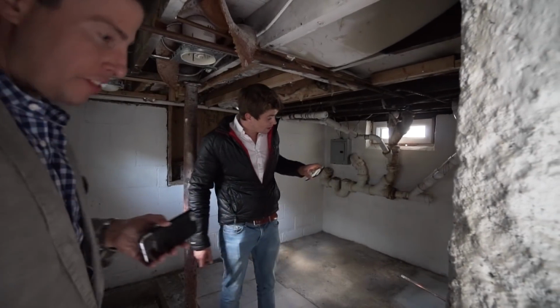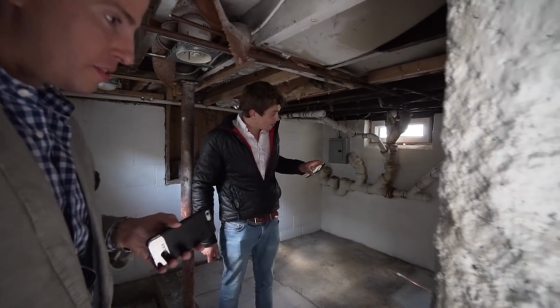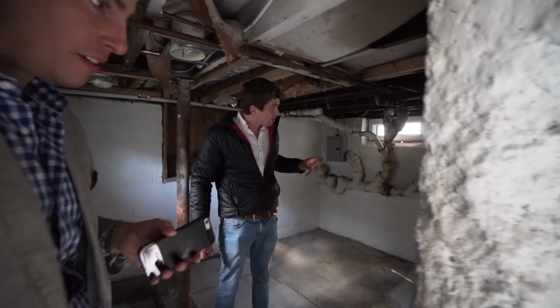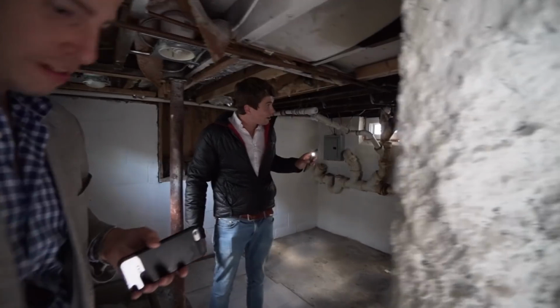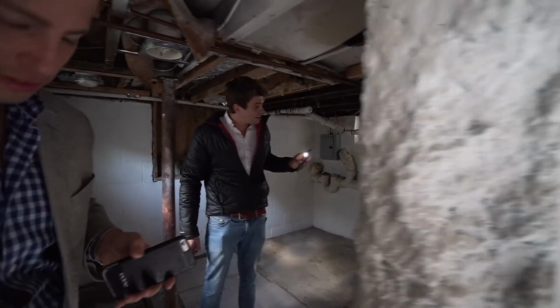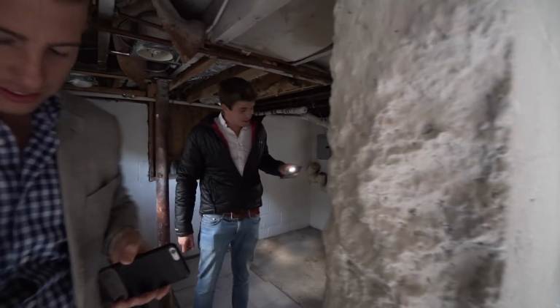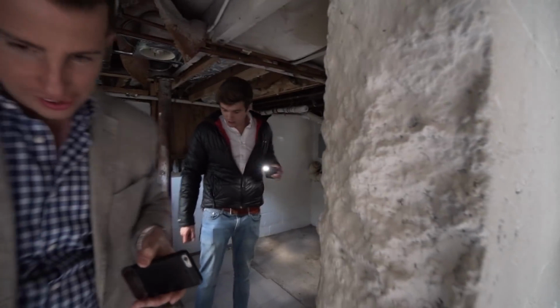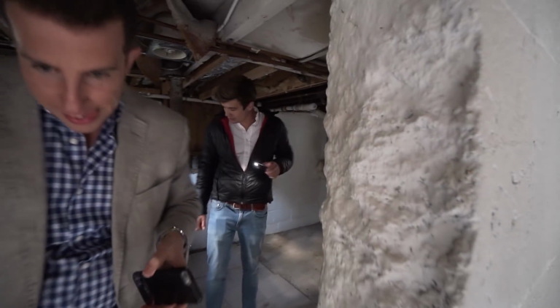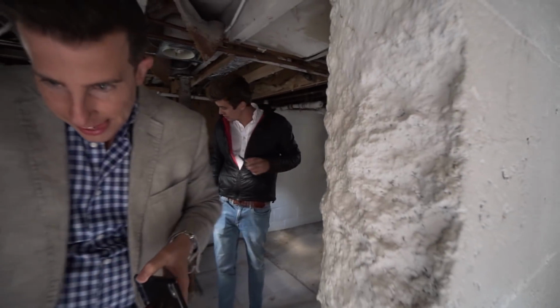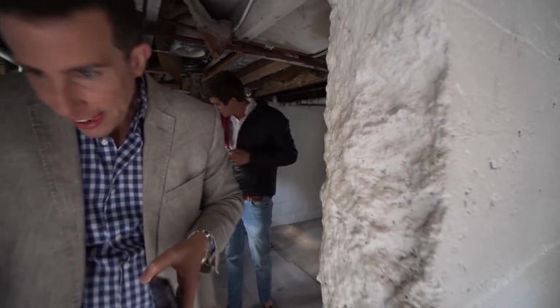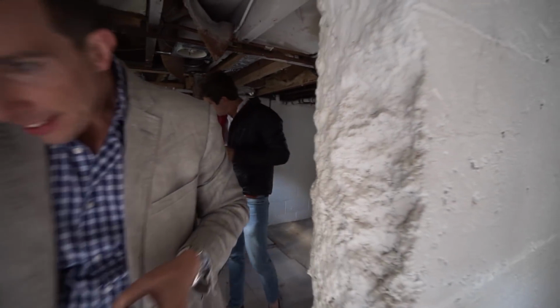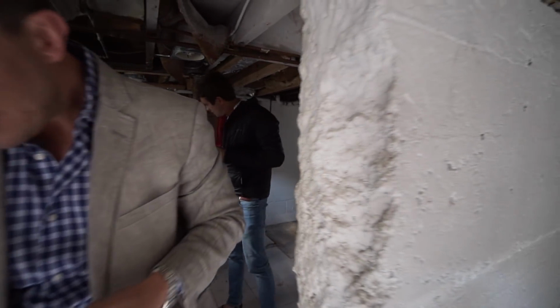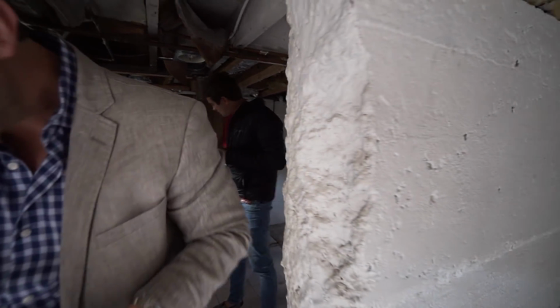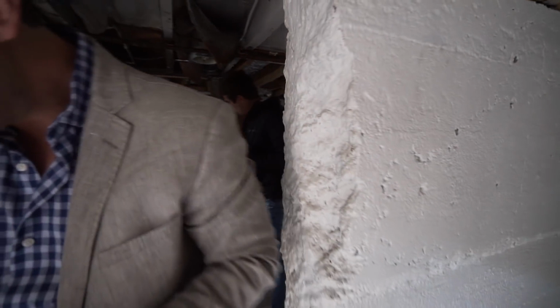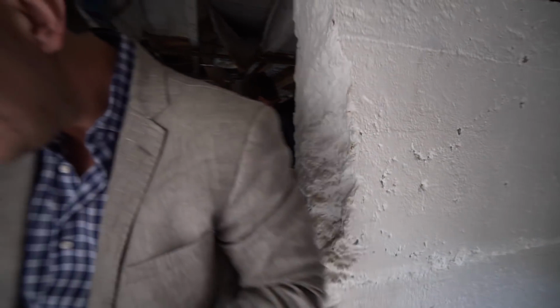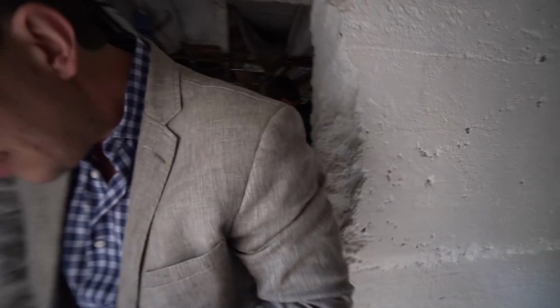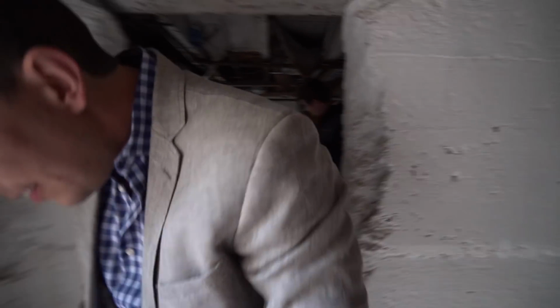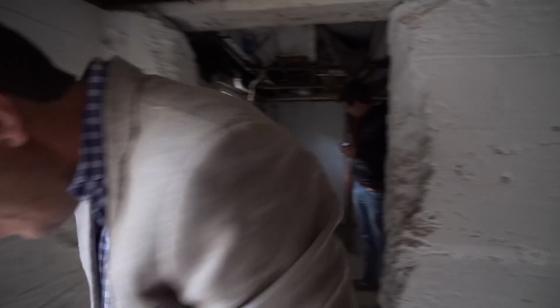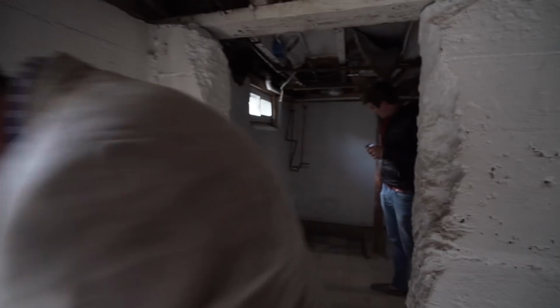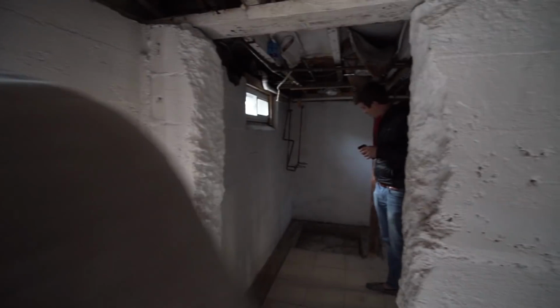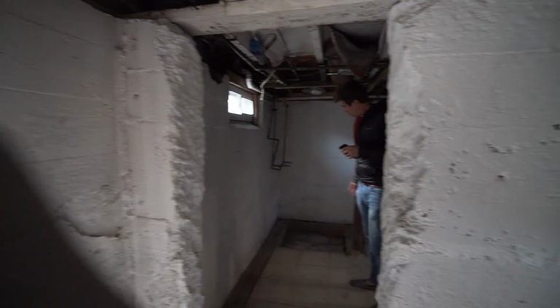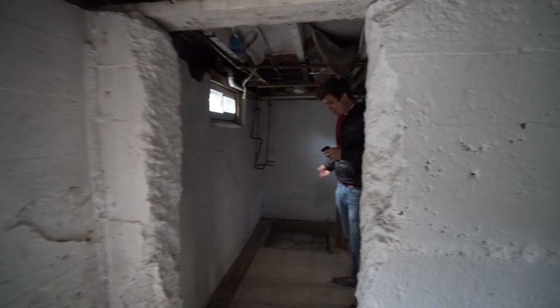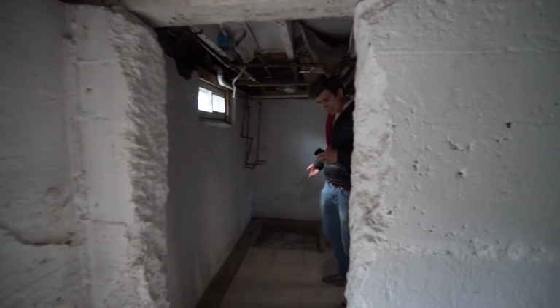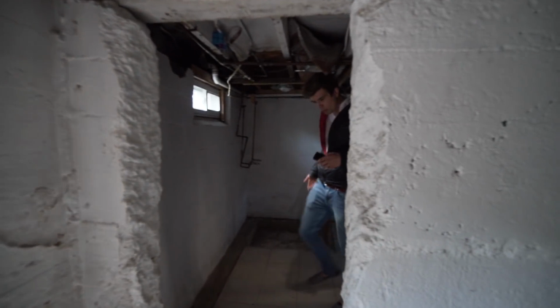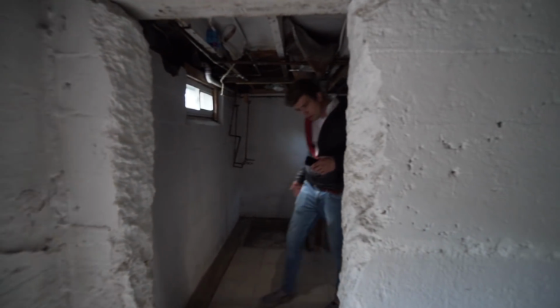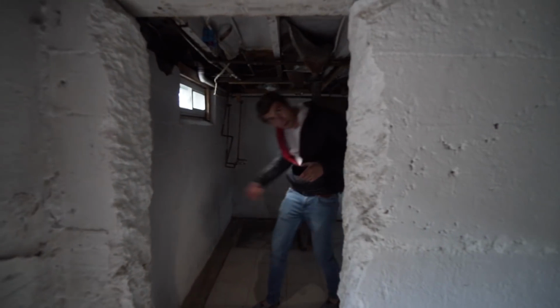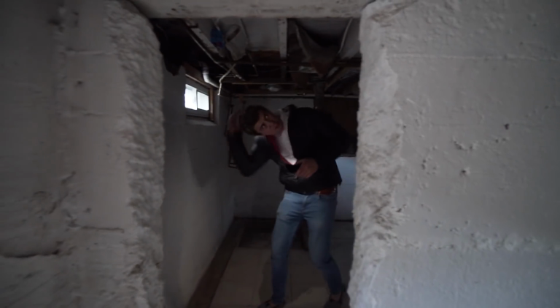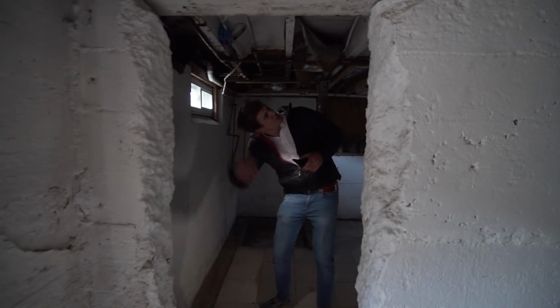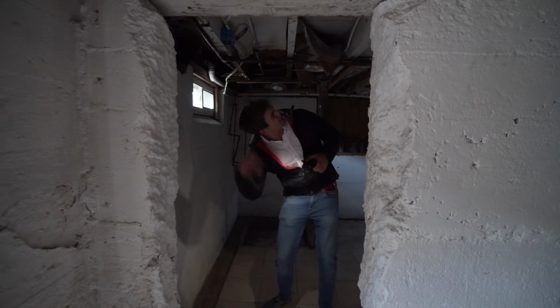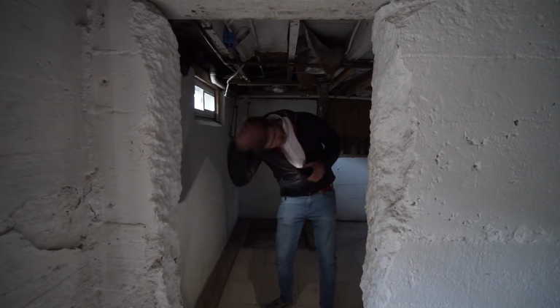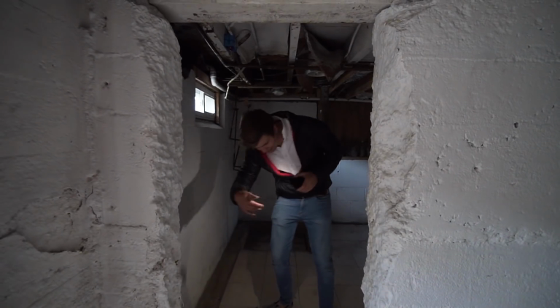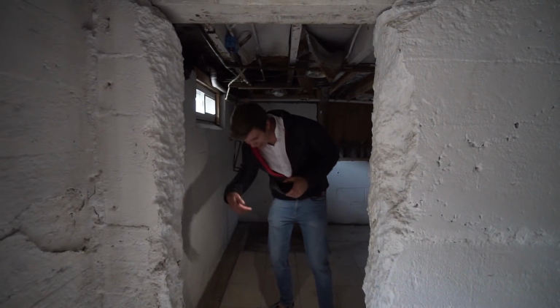I think I've seen enough. So have I. Why would you put a shower down here?